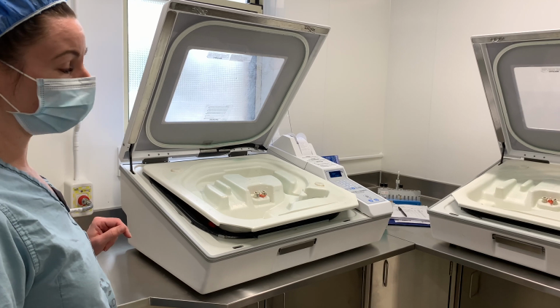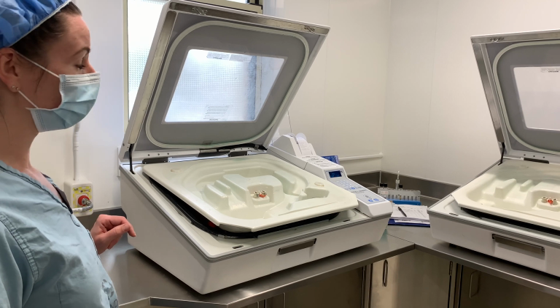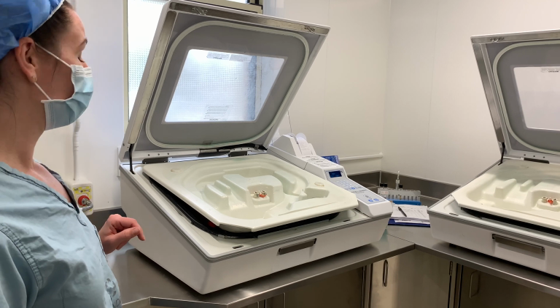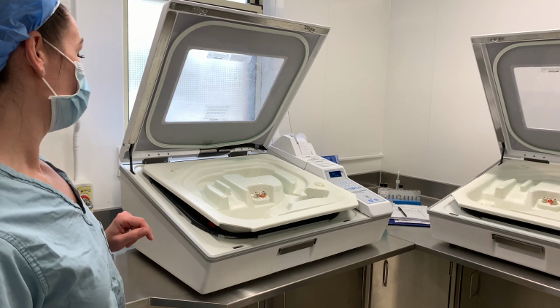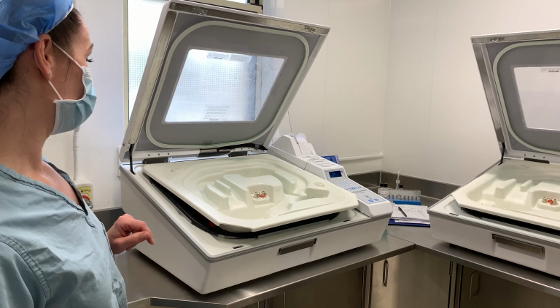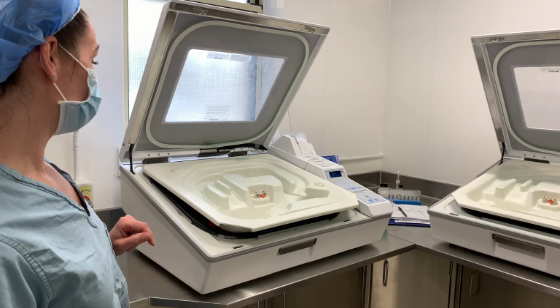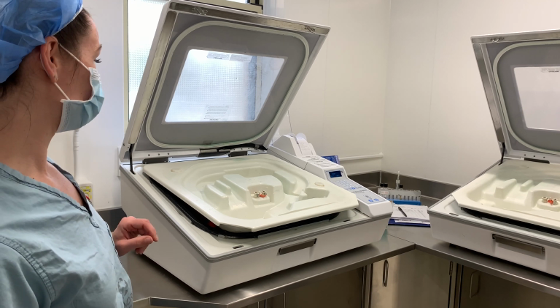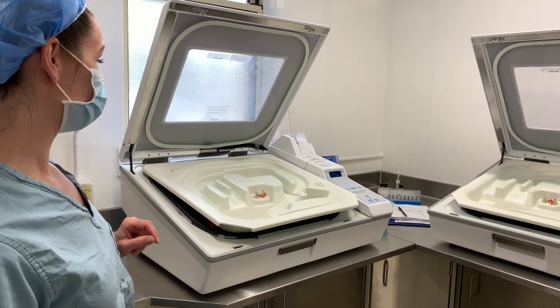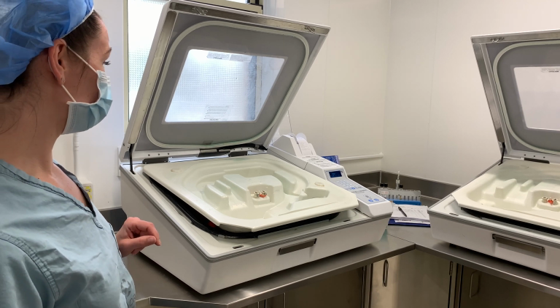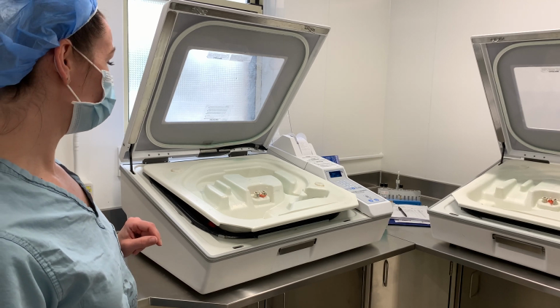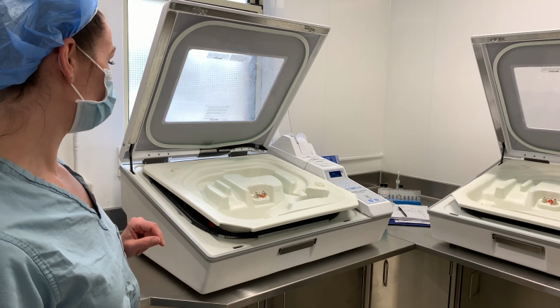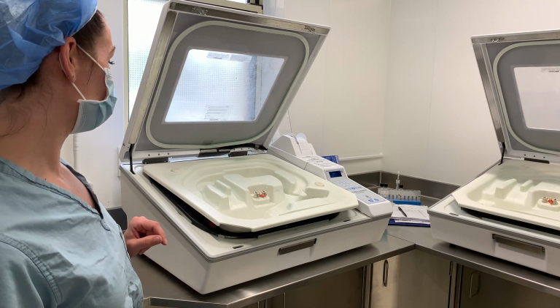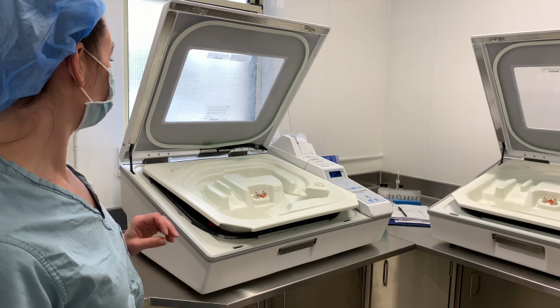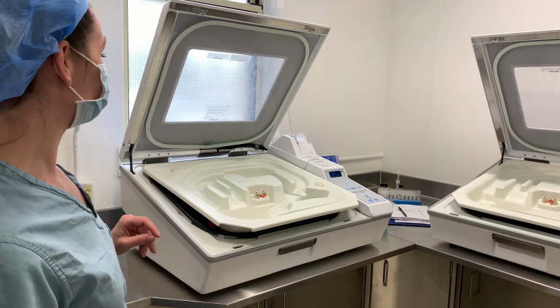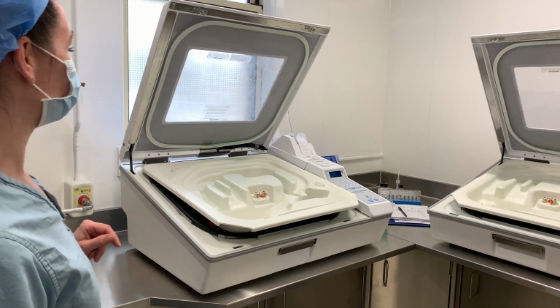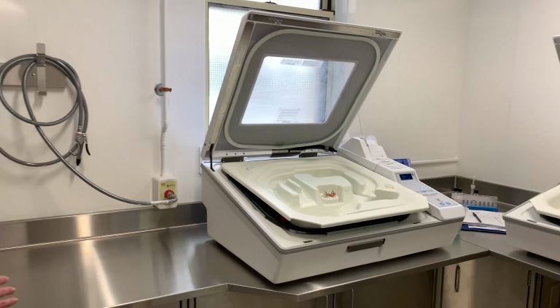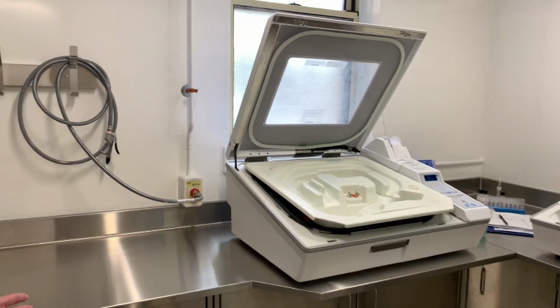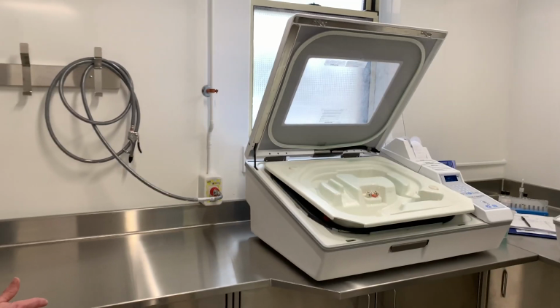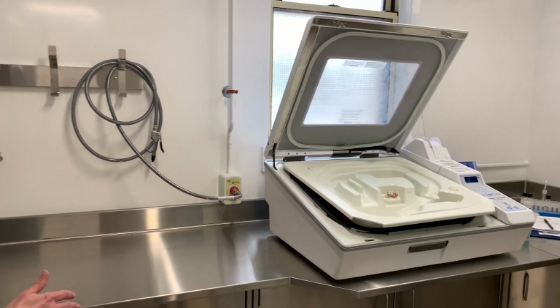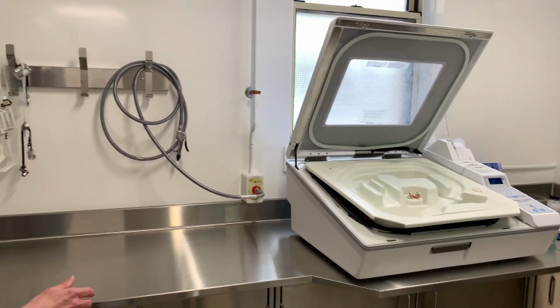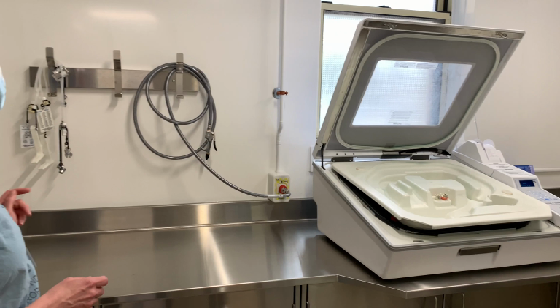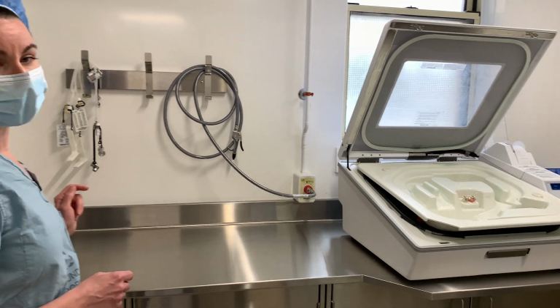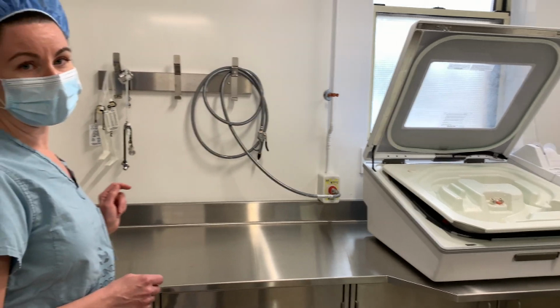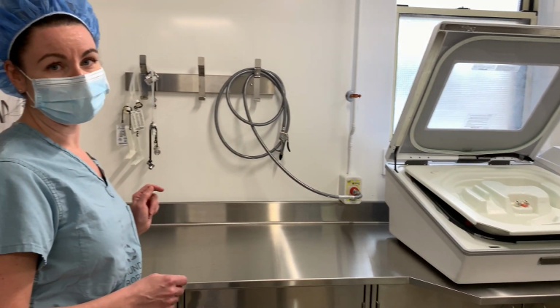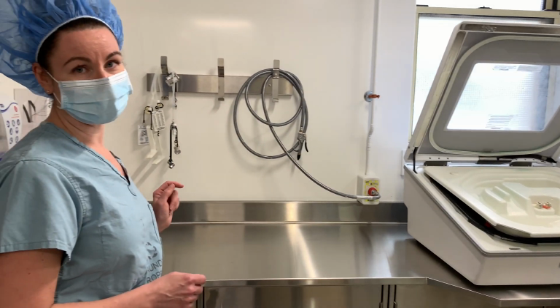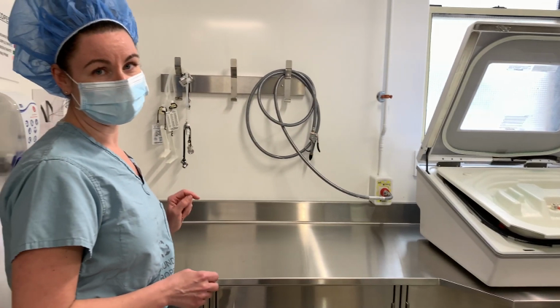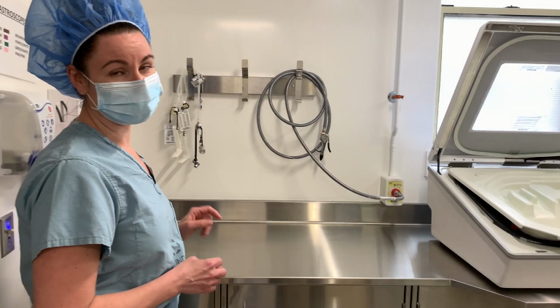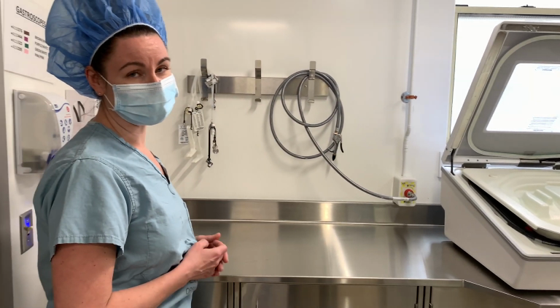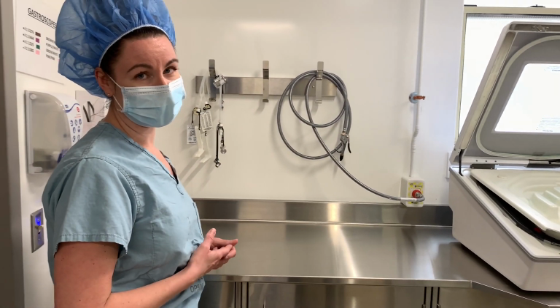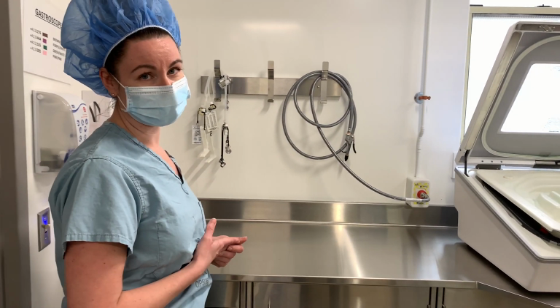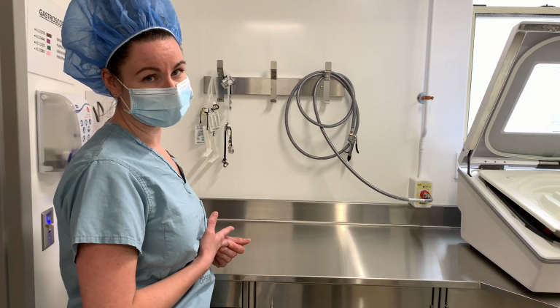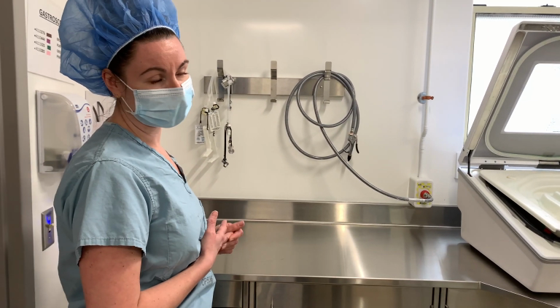After the cycle, the endoscope is taken out, it's flushed with alcohol, and then it is blown dry with forced air.